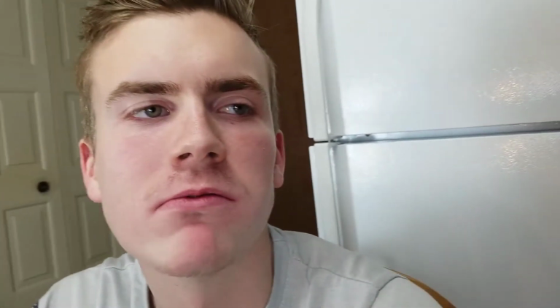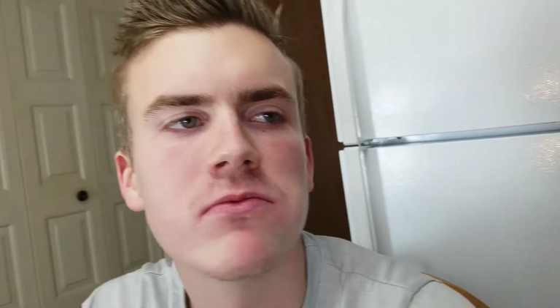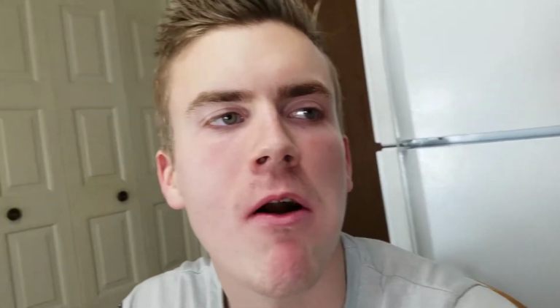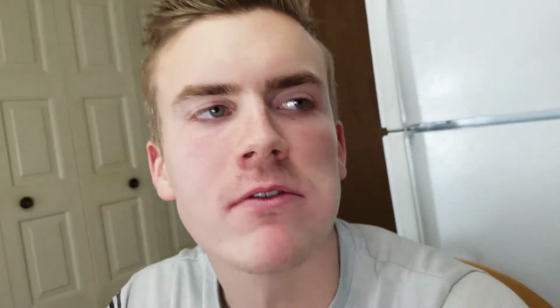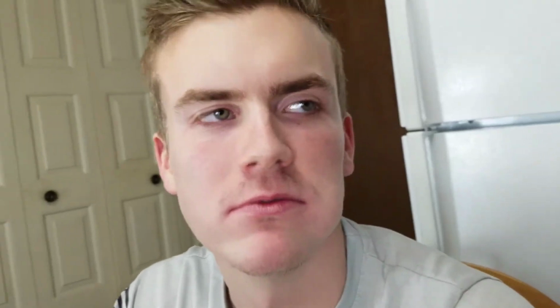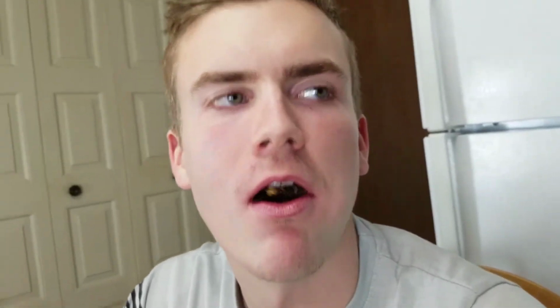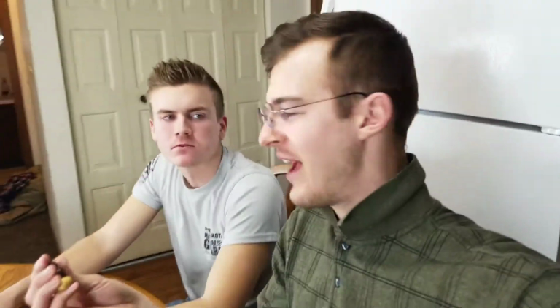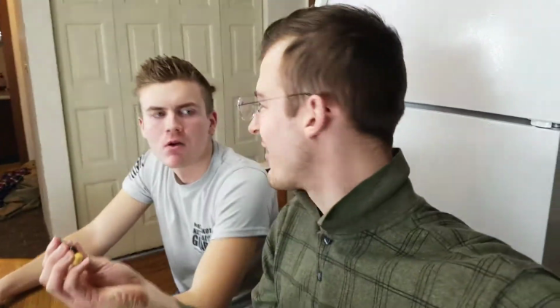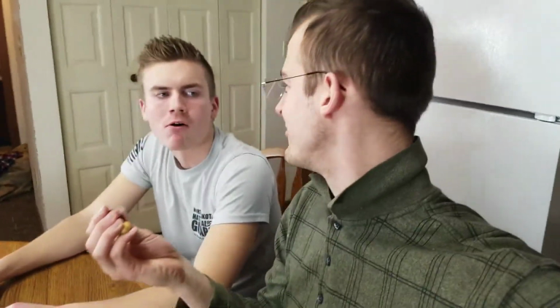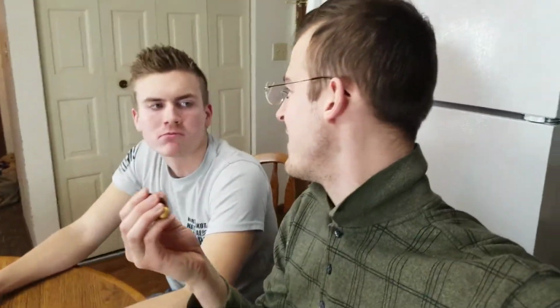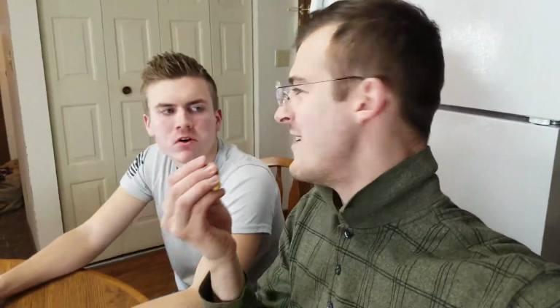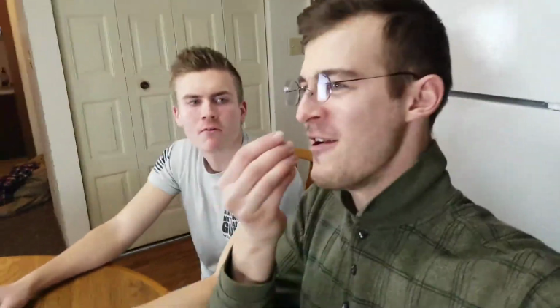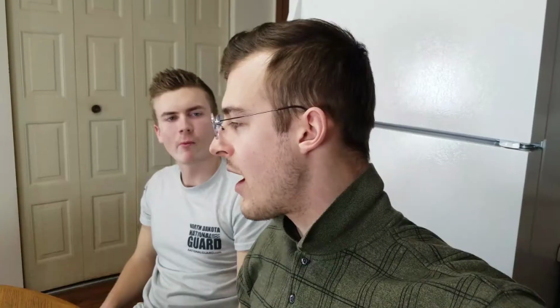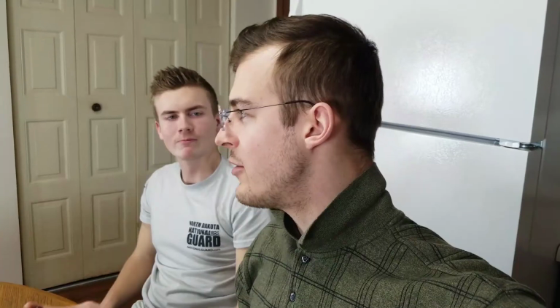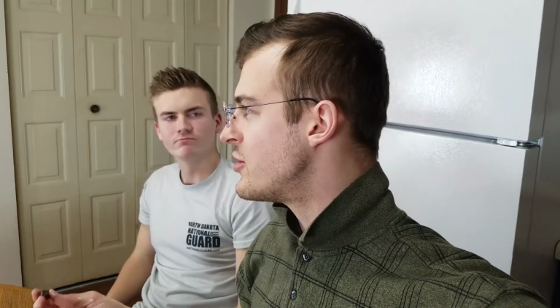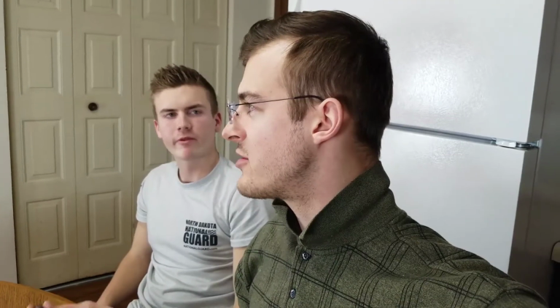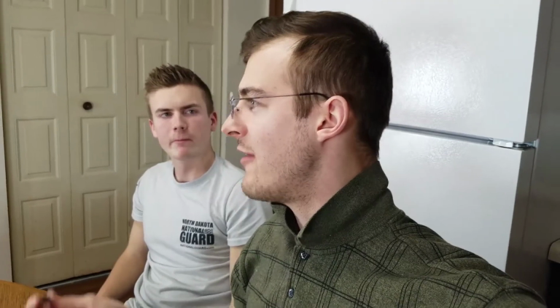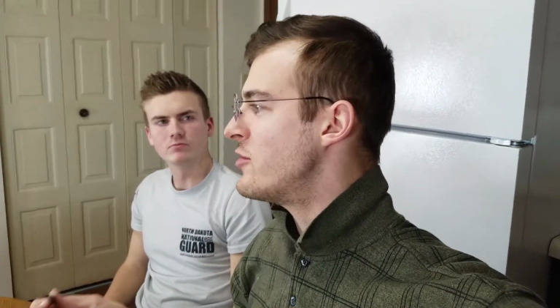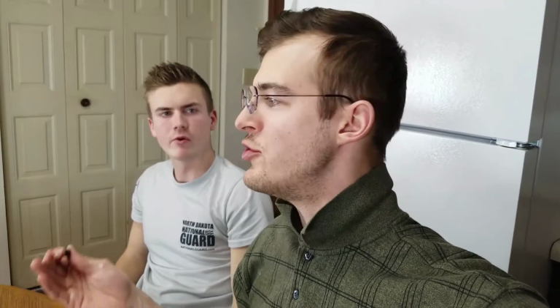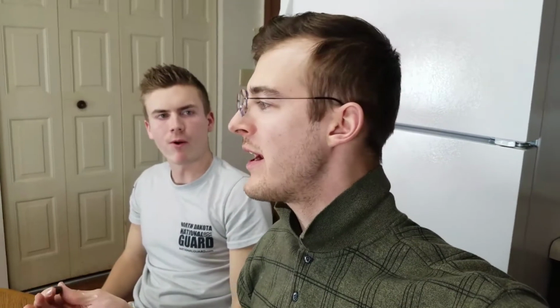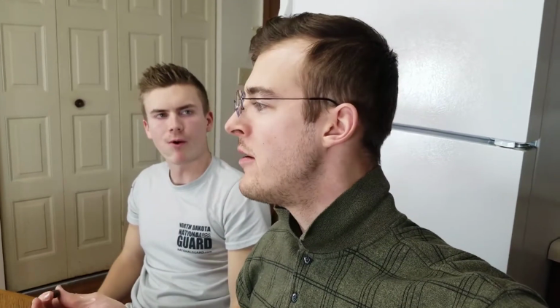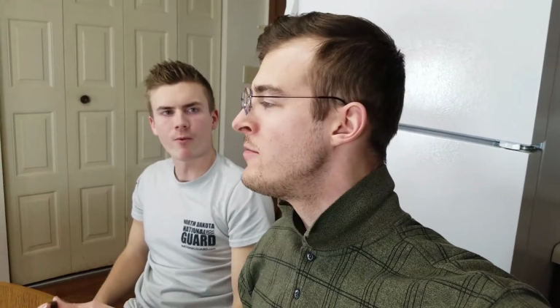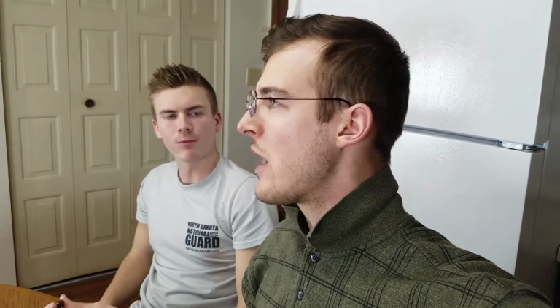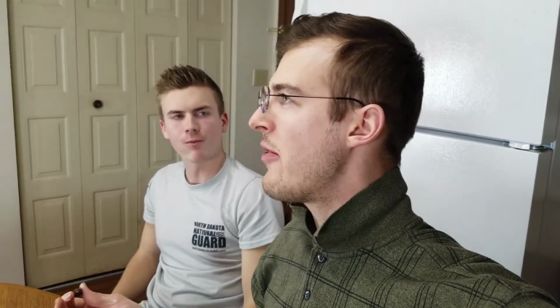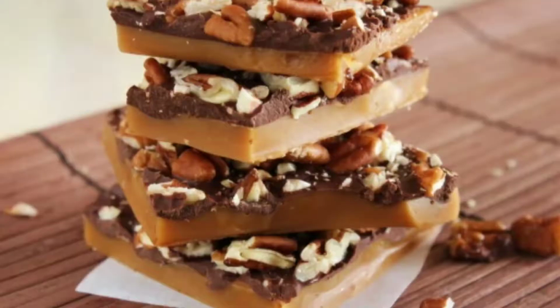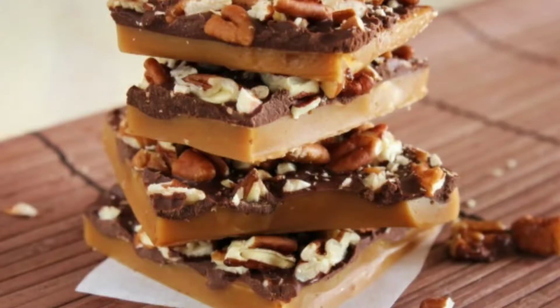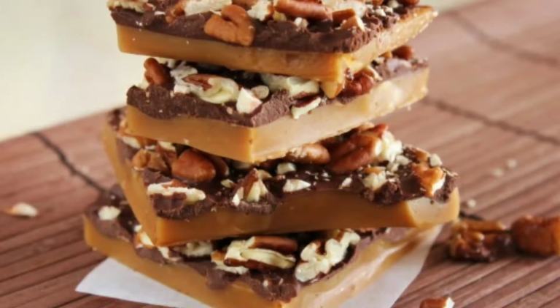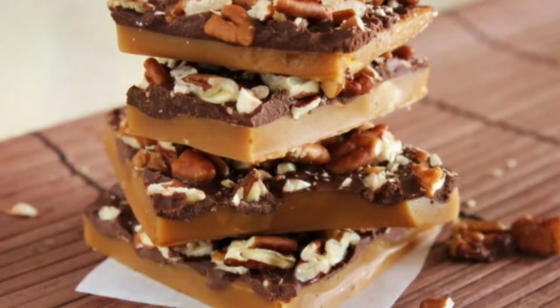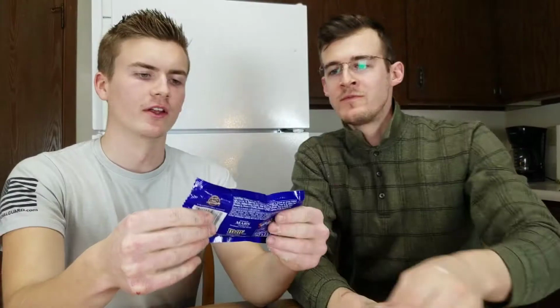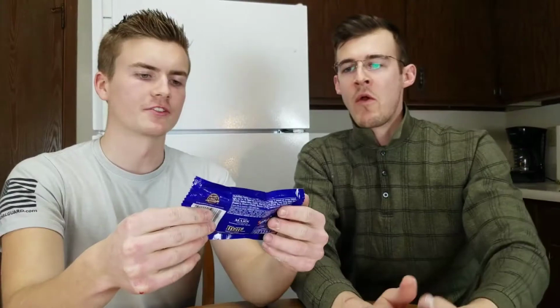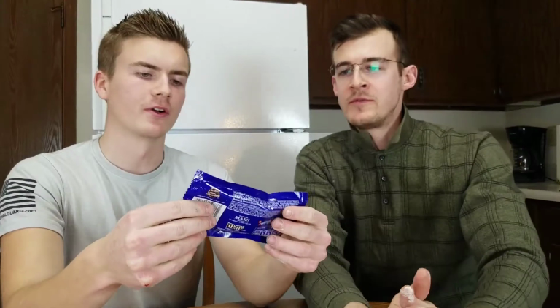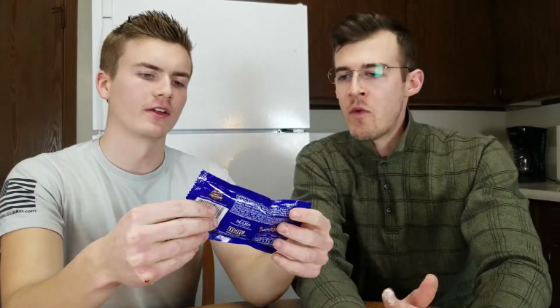Better than the originals? Yeah. I like that there's a peanut in it. It almost tastes like if it was a drink, it'd be like an English toffee.